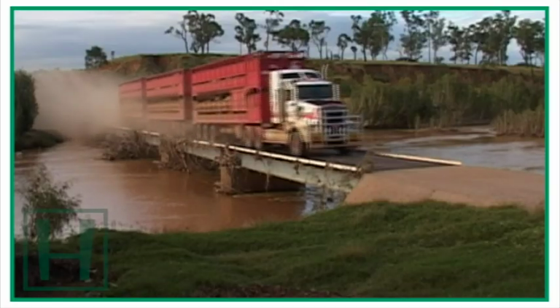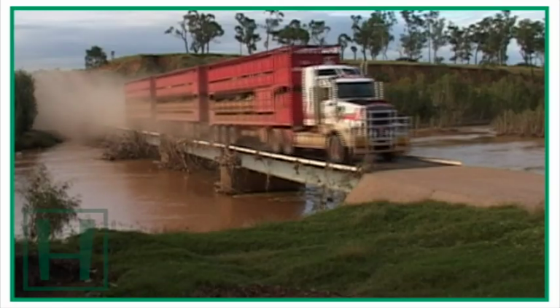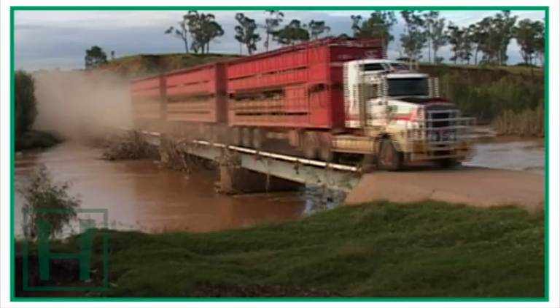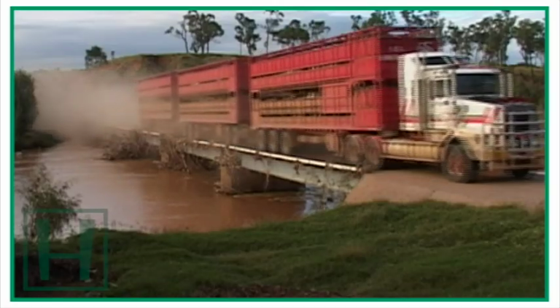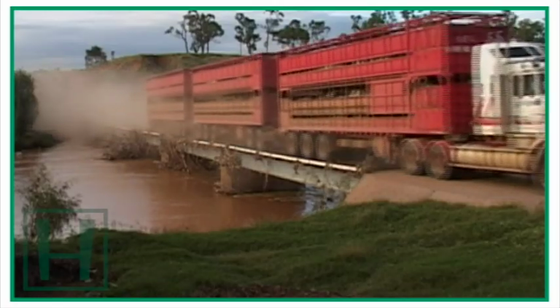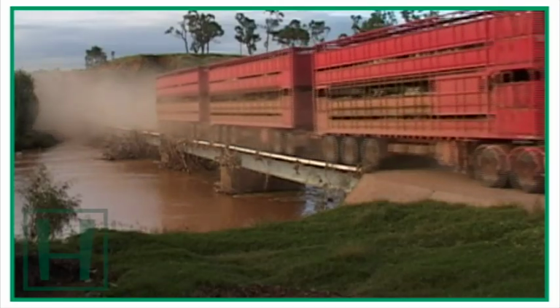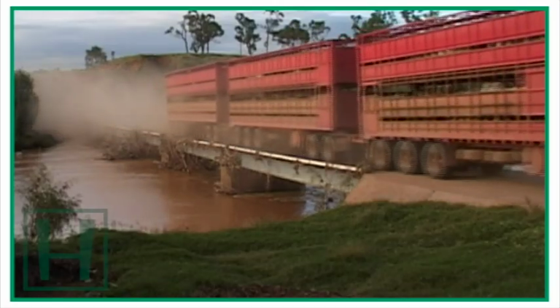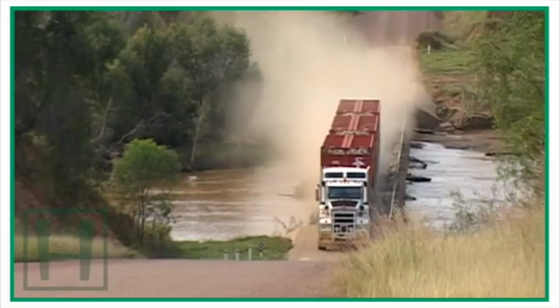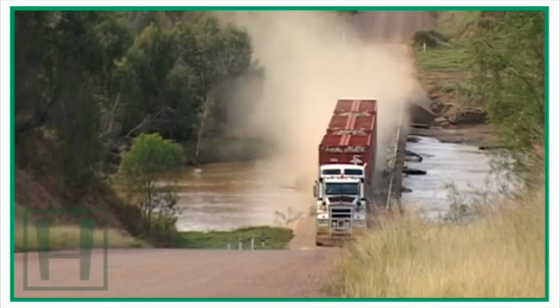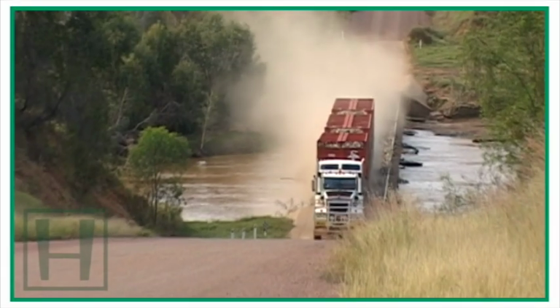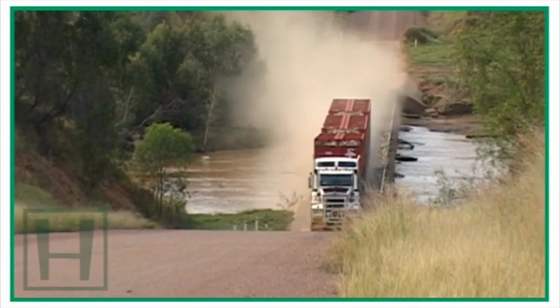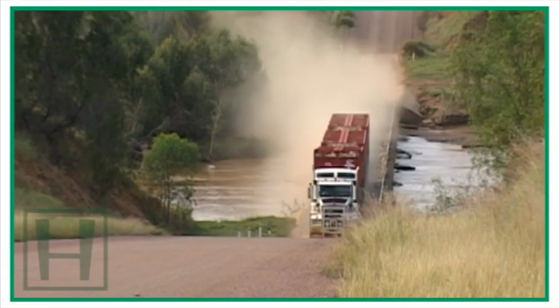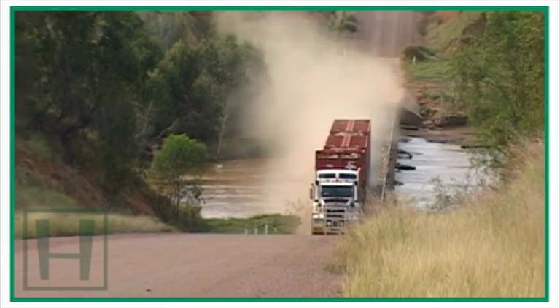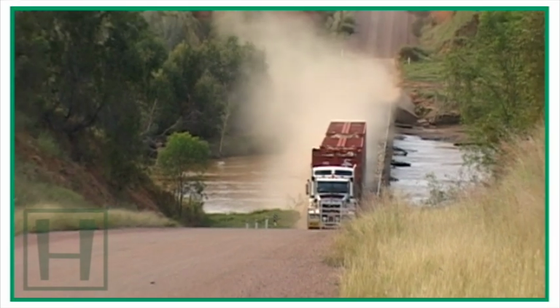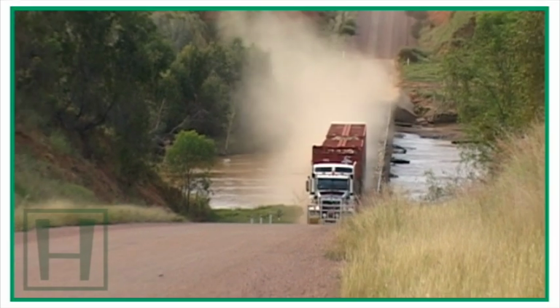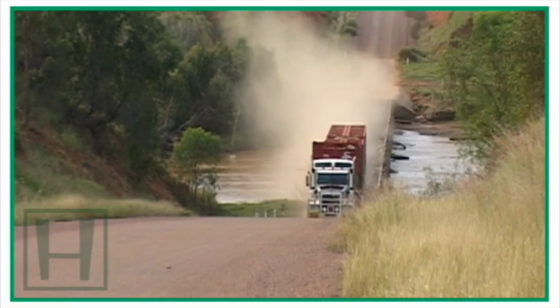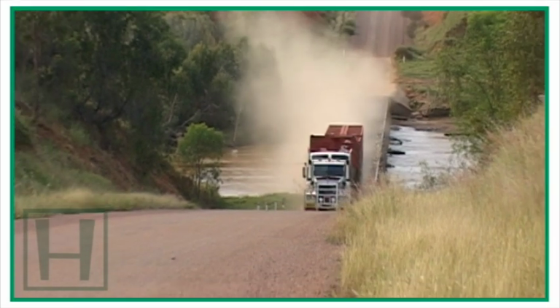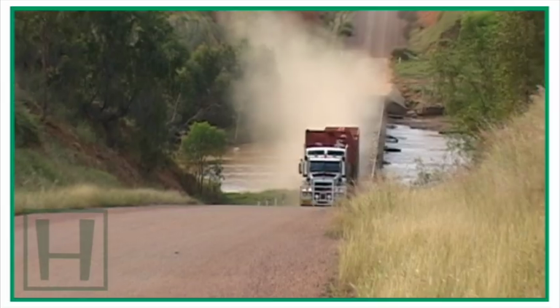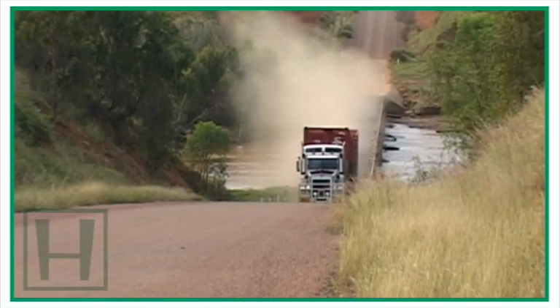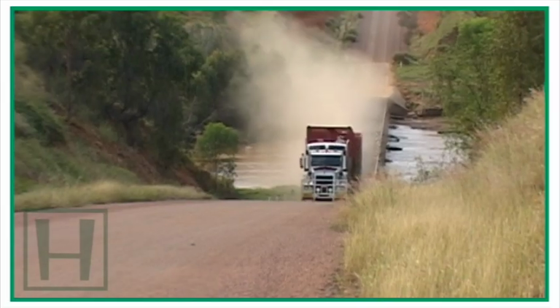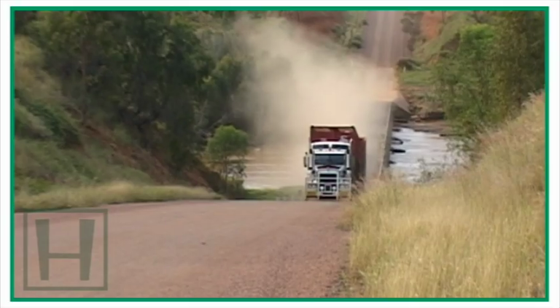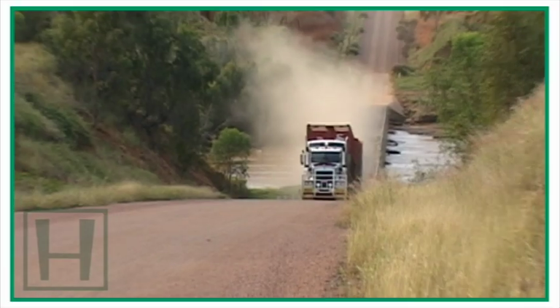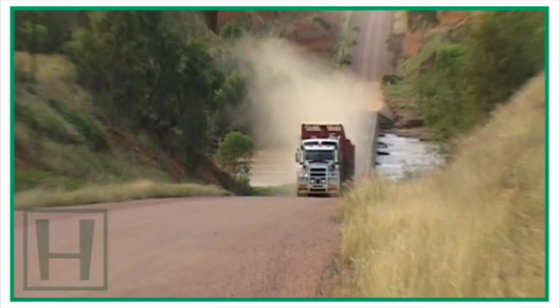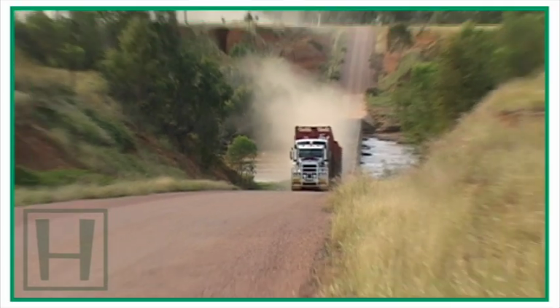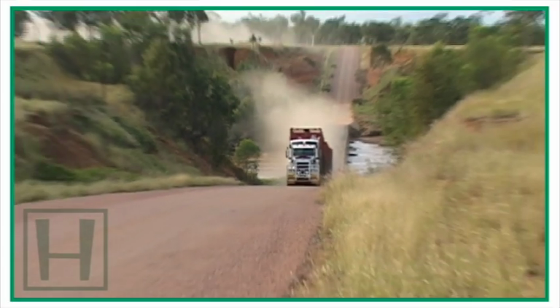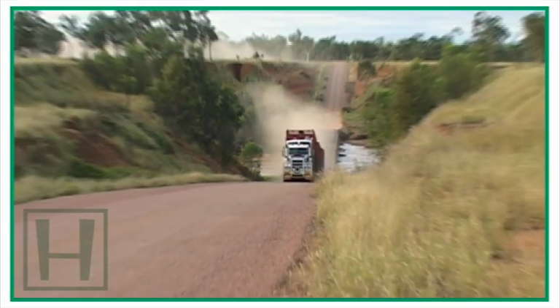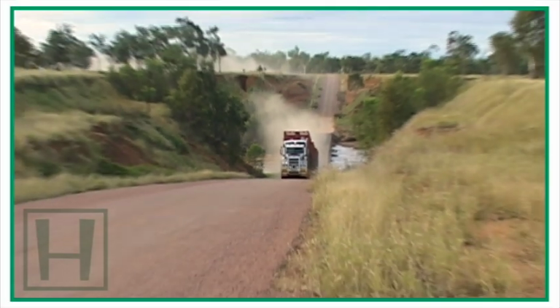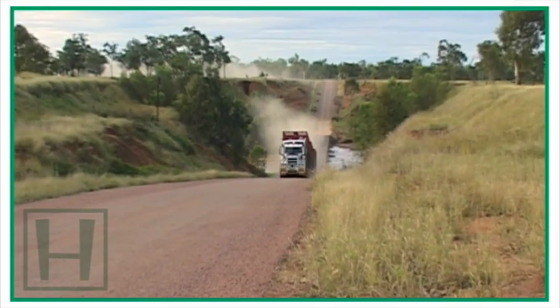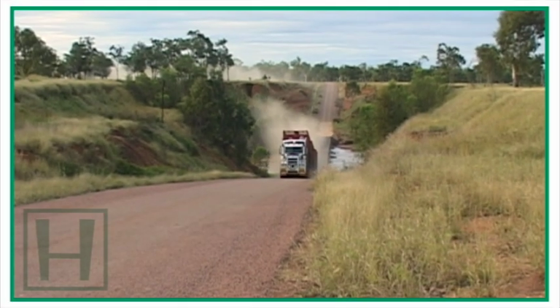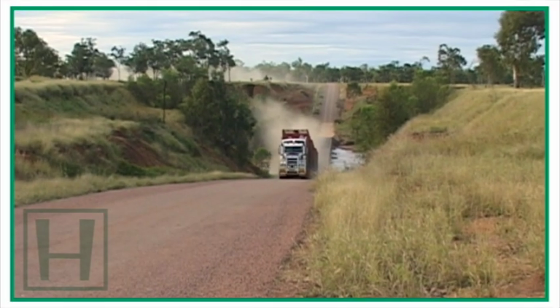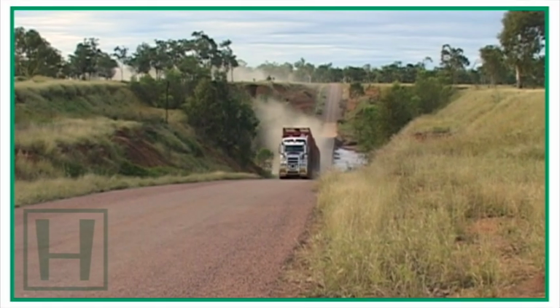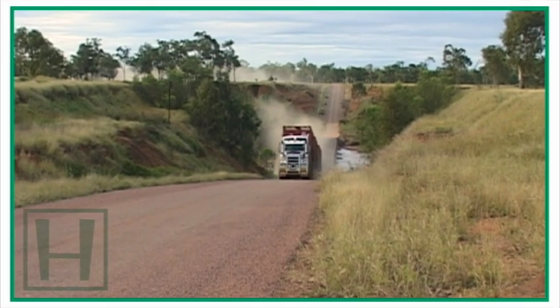Take note of the bull bar on the front of the Kenworth T650 — in a minute we'll show you why they're a must in this country.